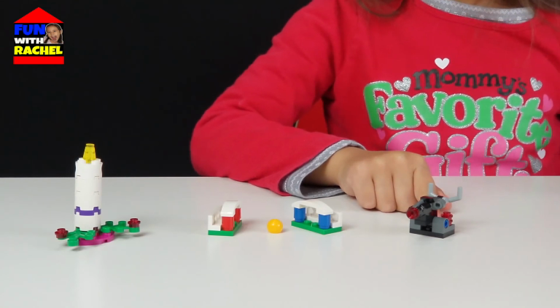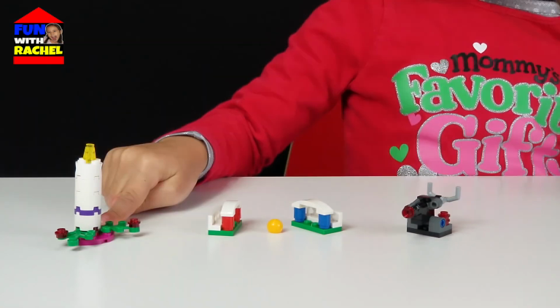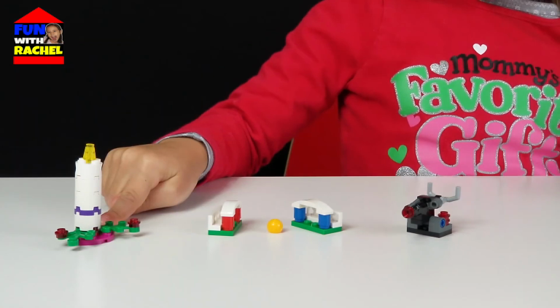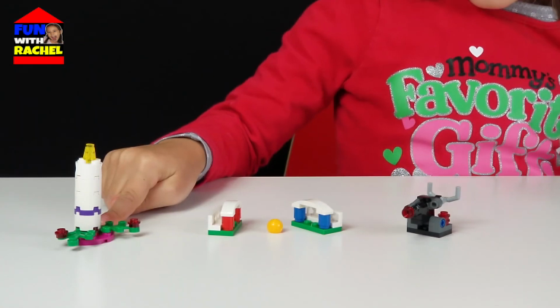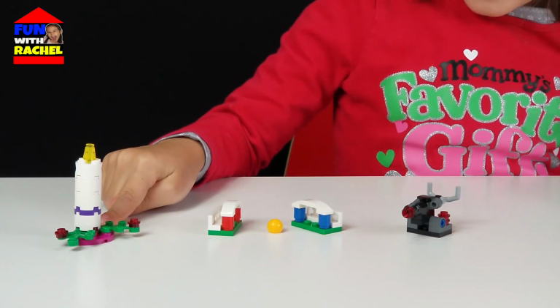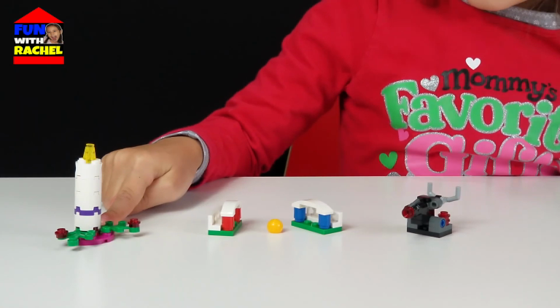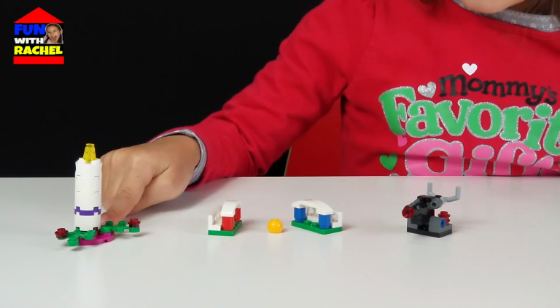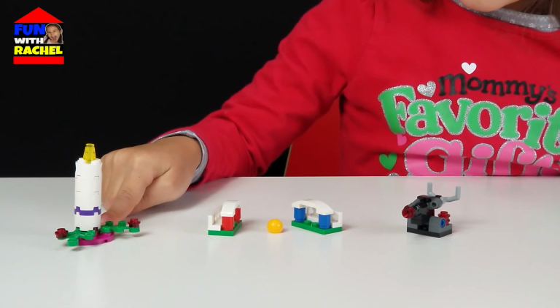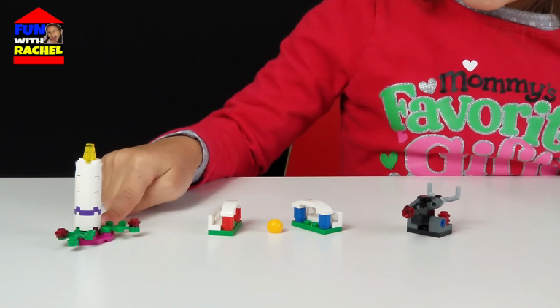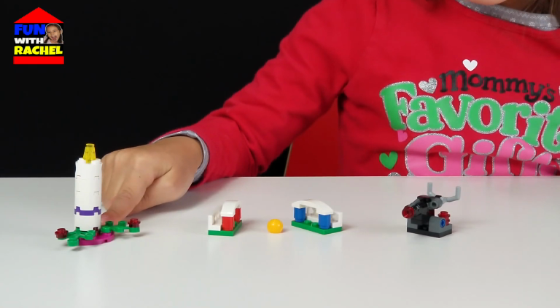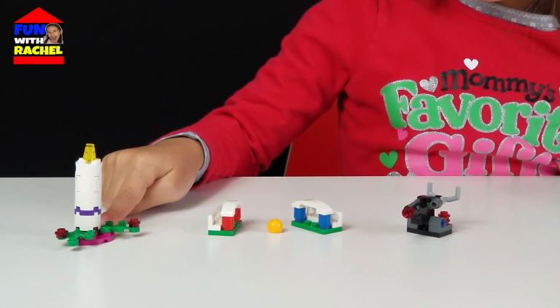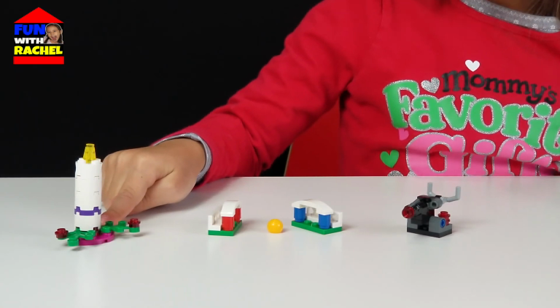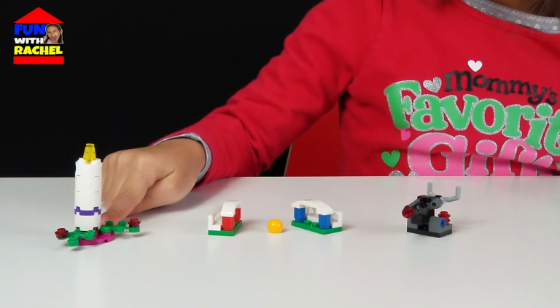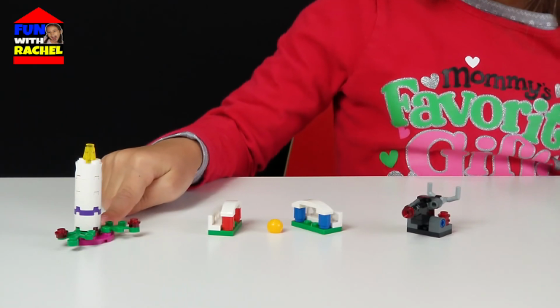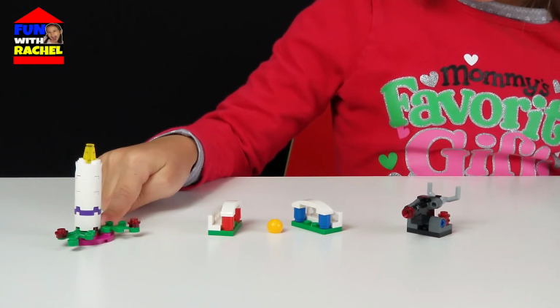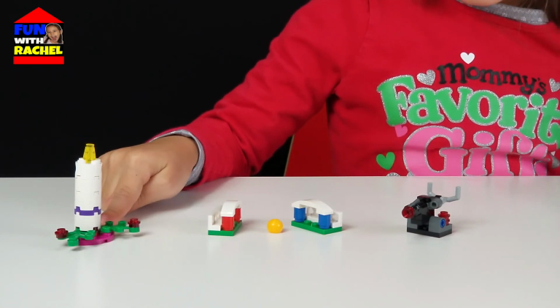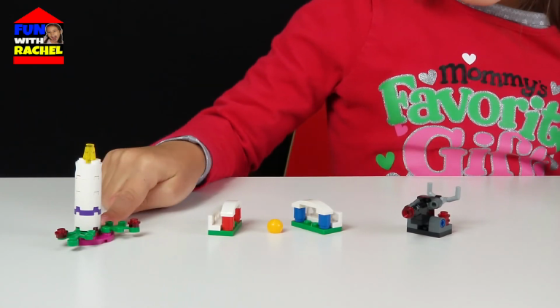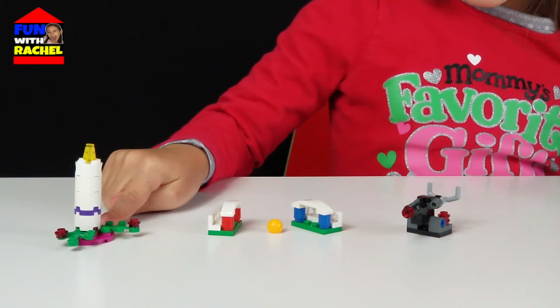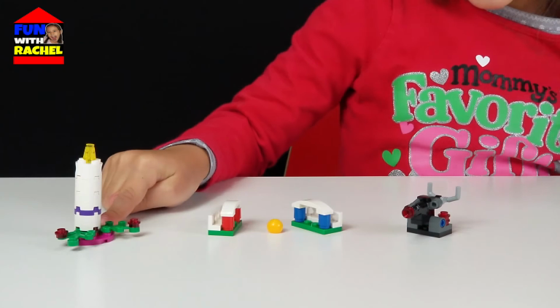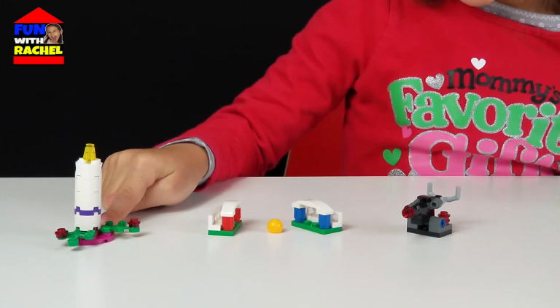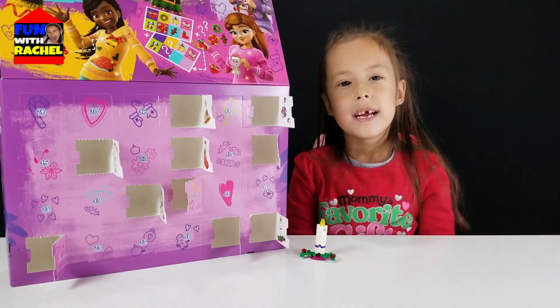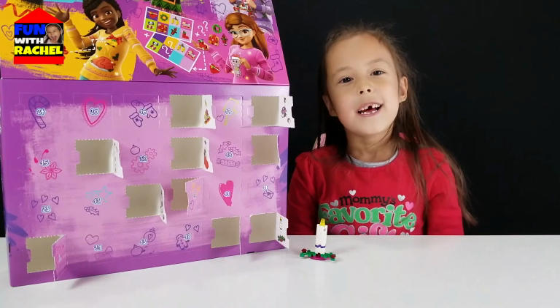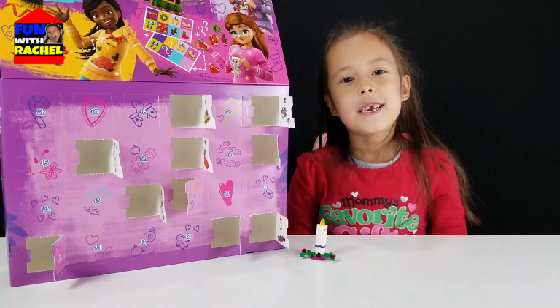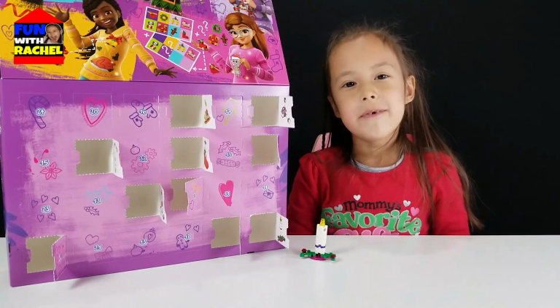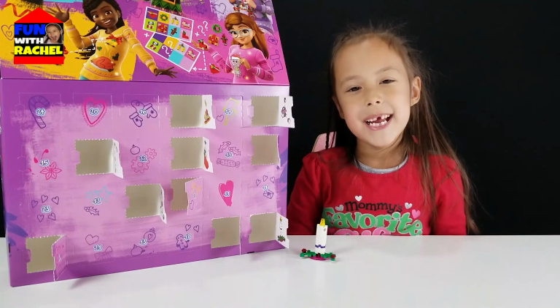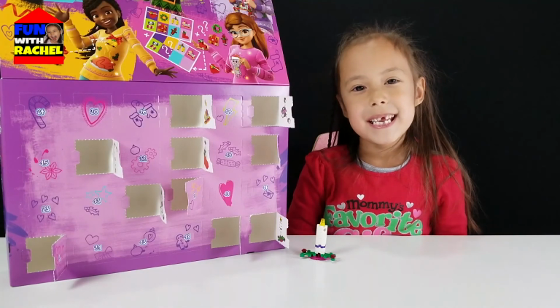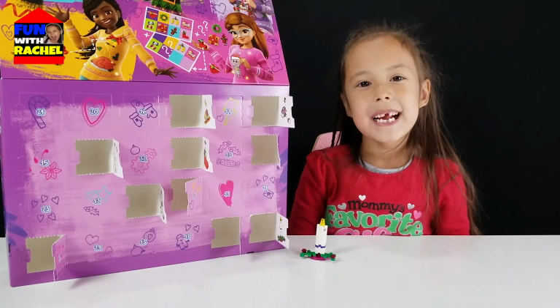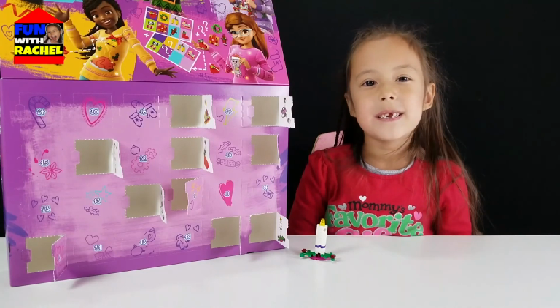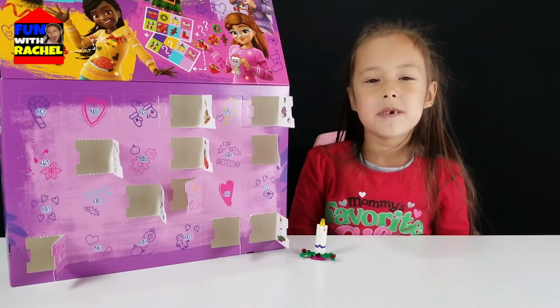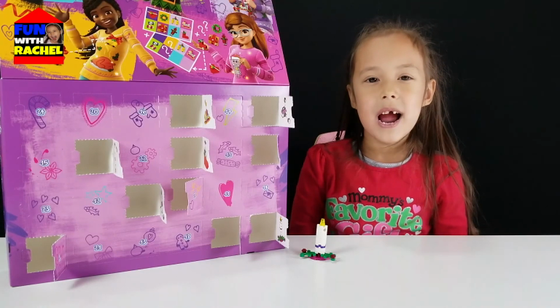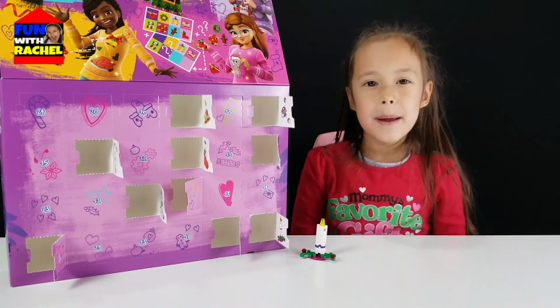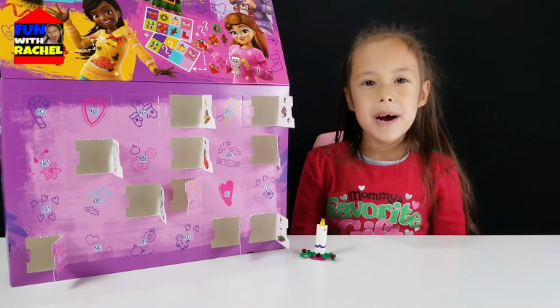I like the candle the best. Don't forget to like and subscribe. Bye! Bye!